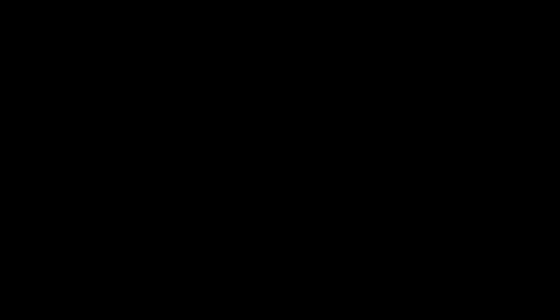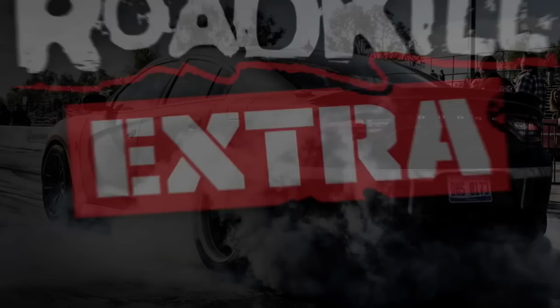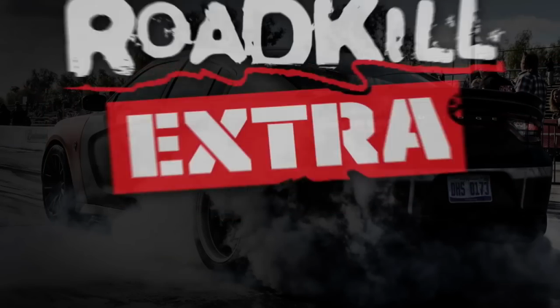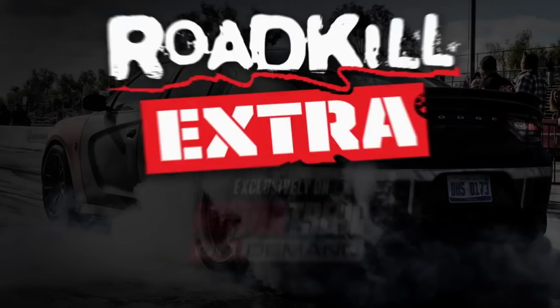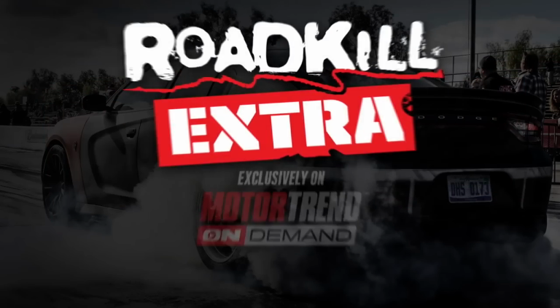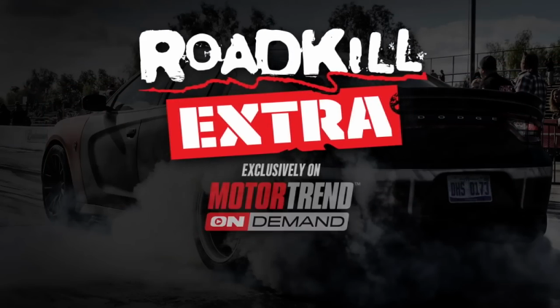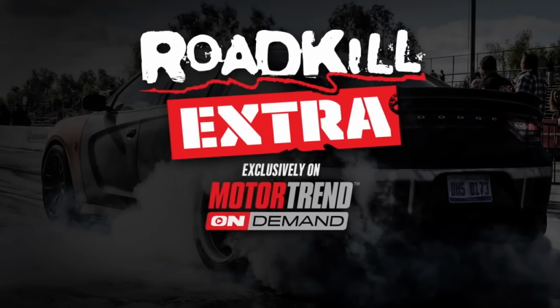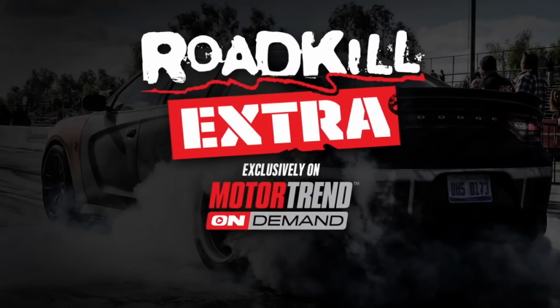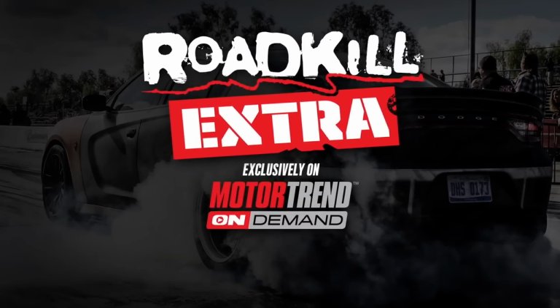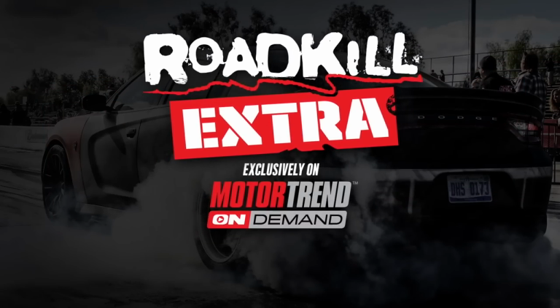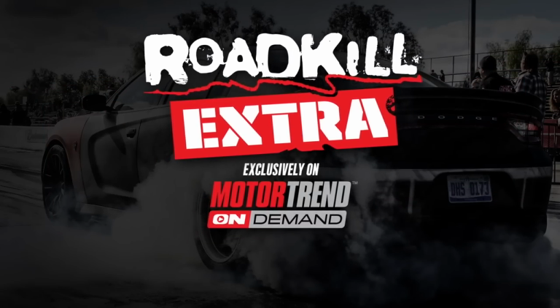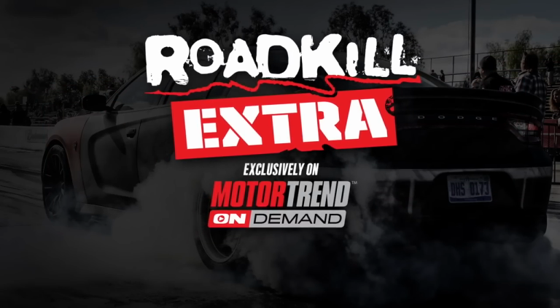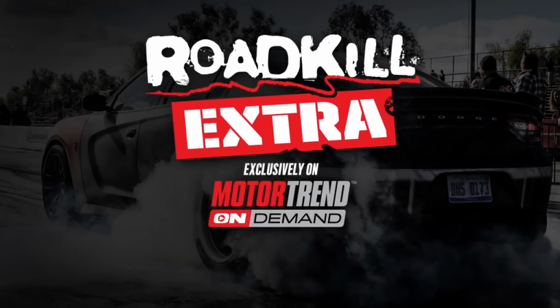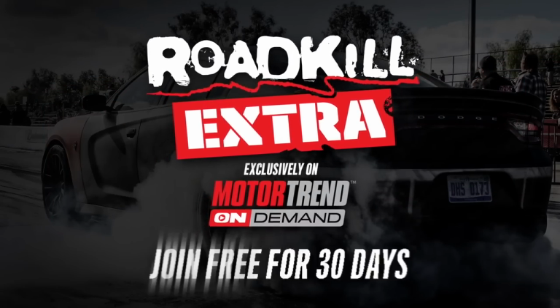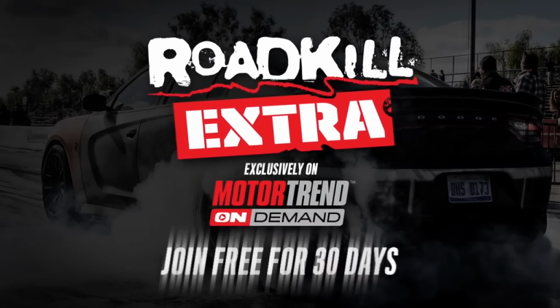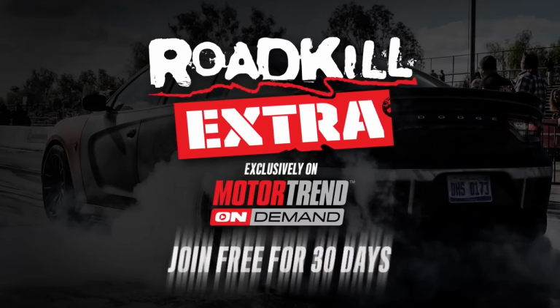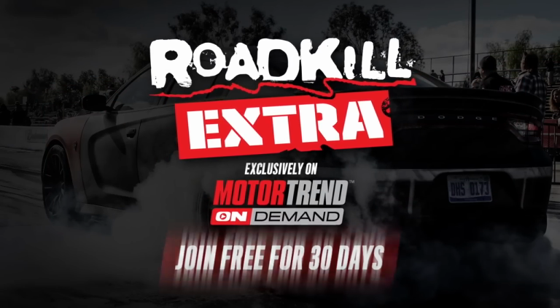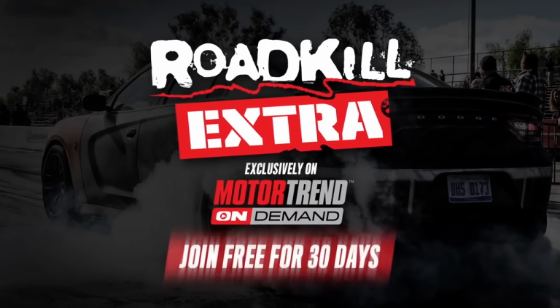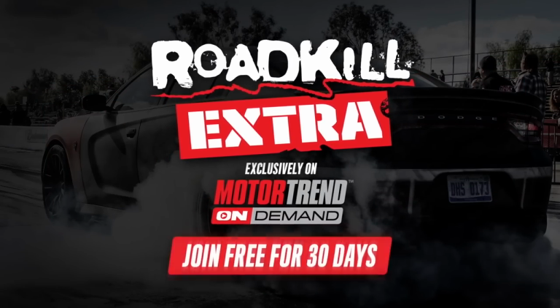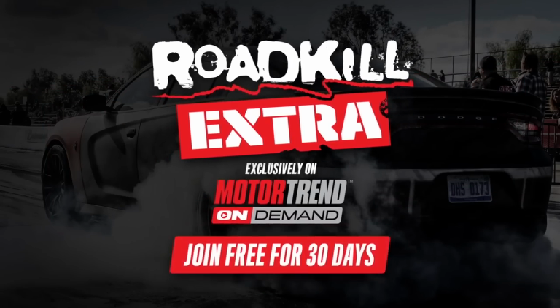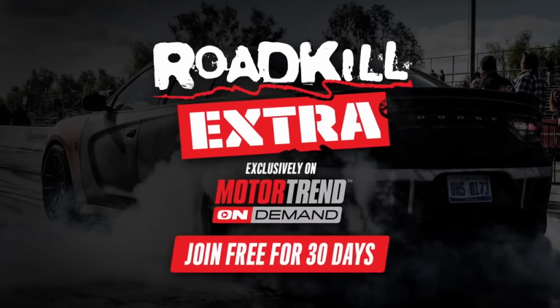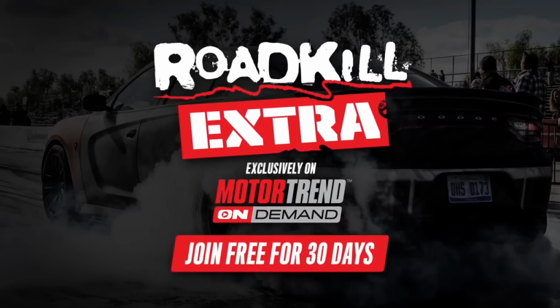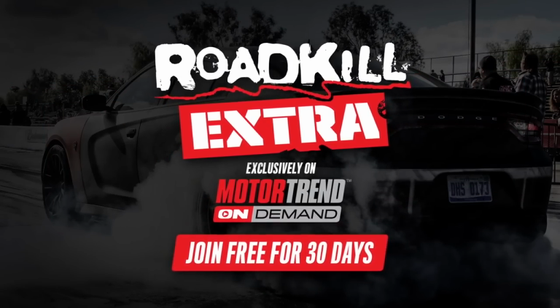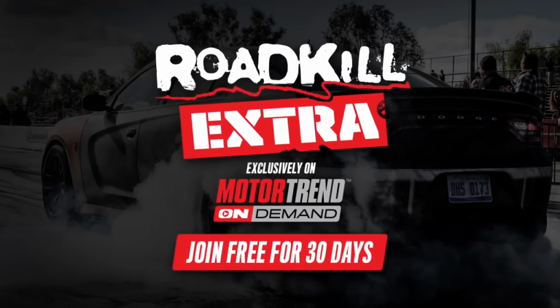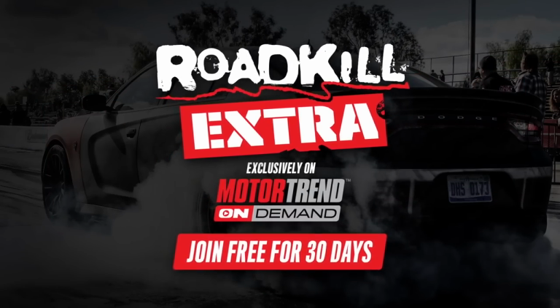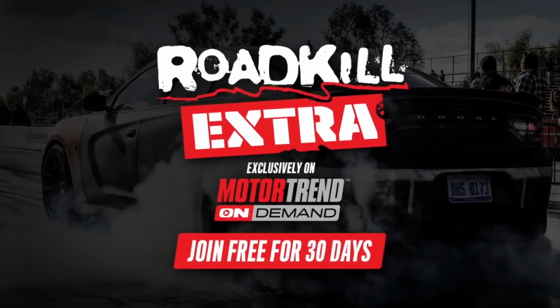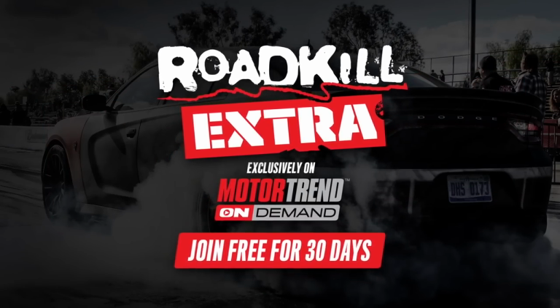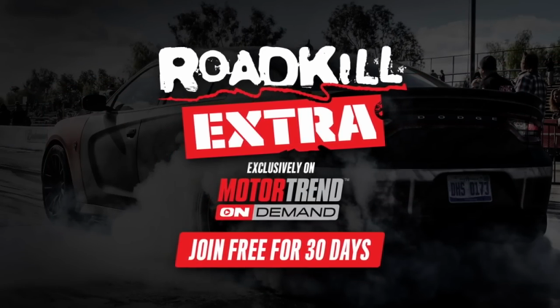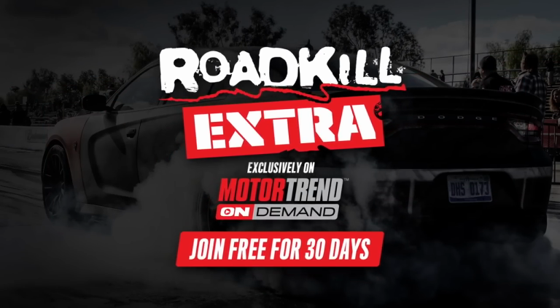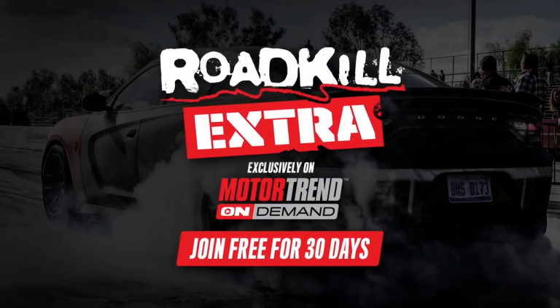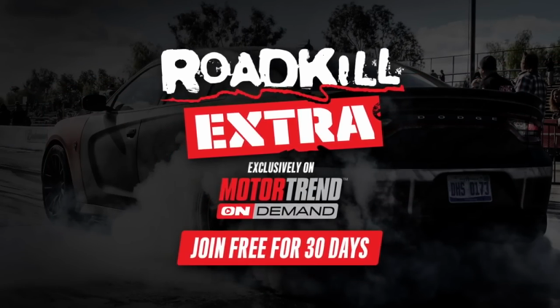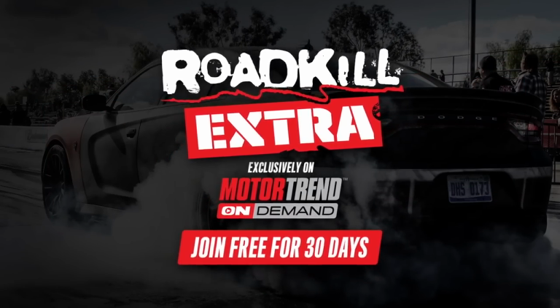If you need more Roadkill Extra, go sign up for the 30-day free trial right now.